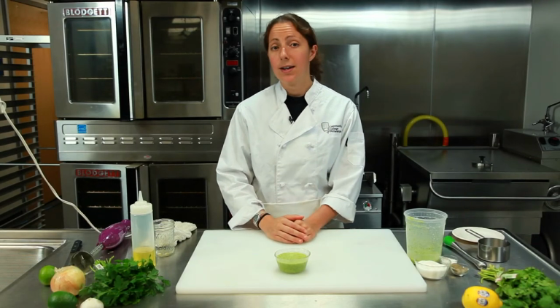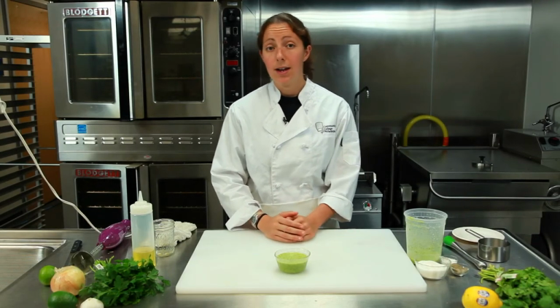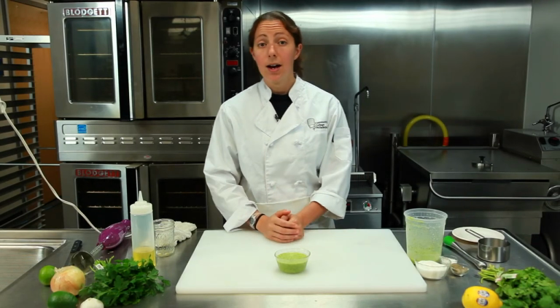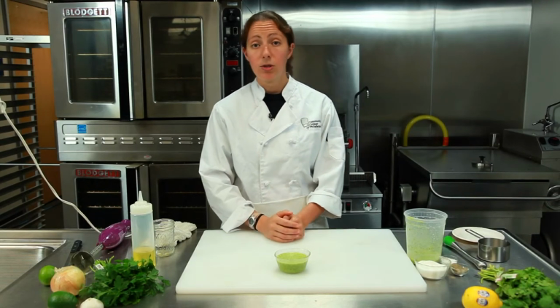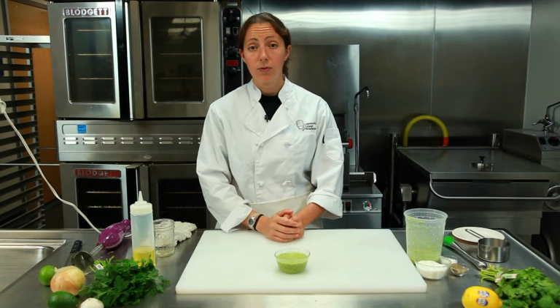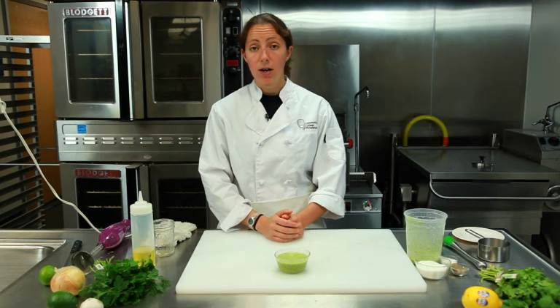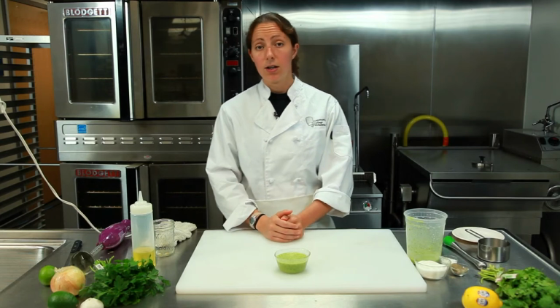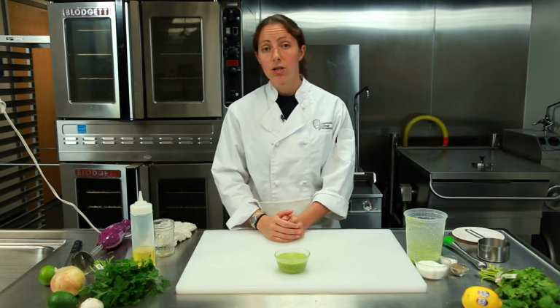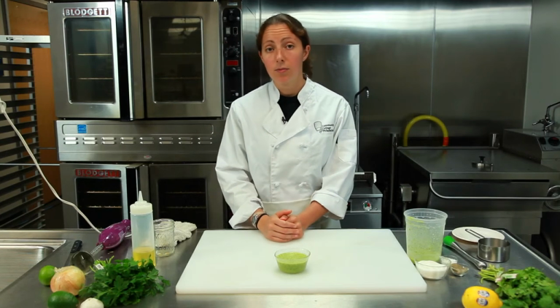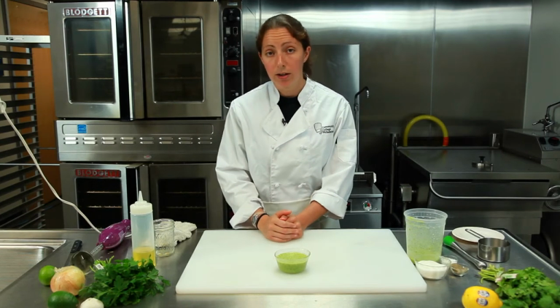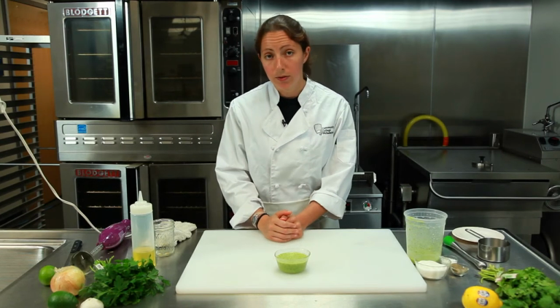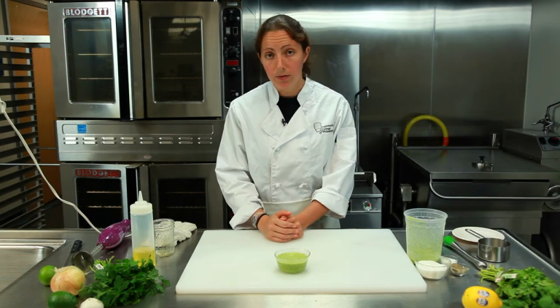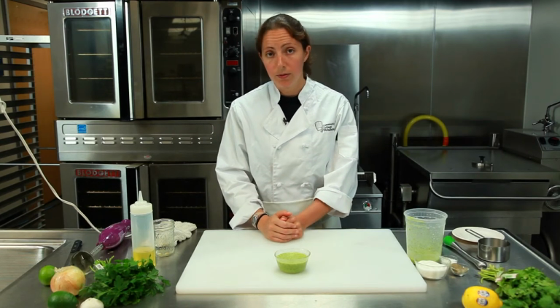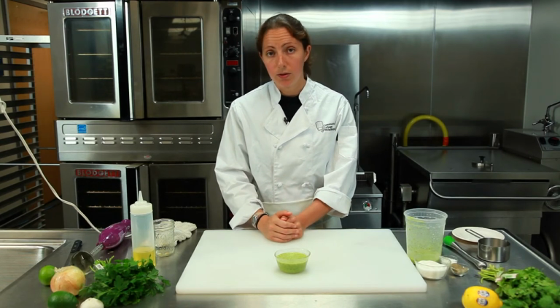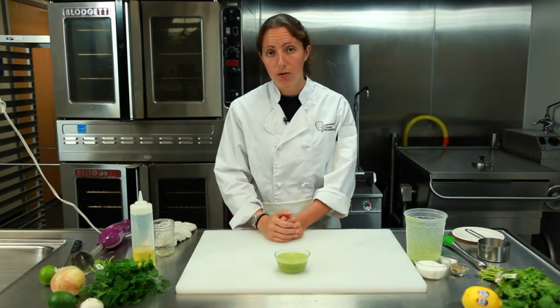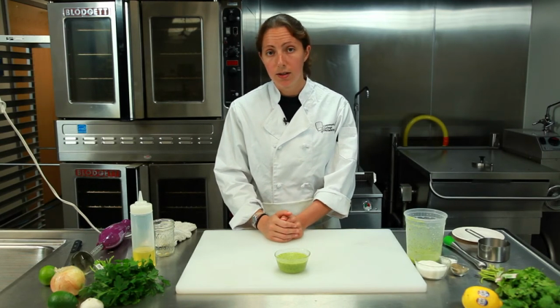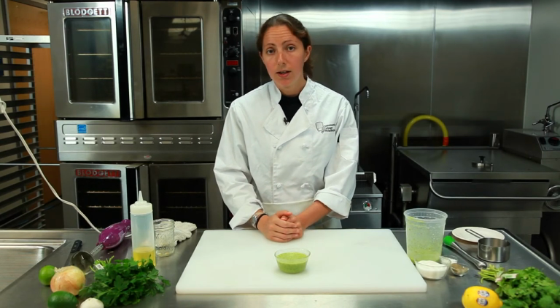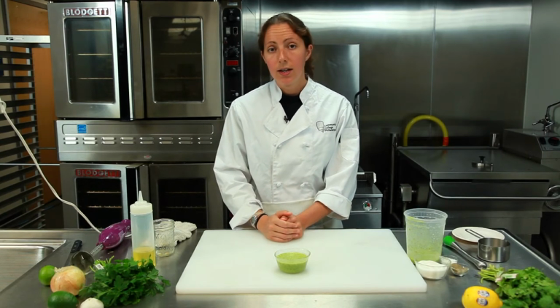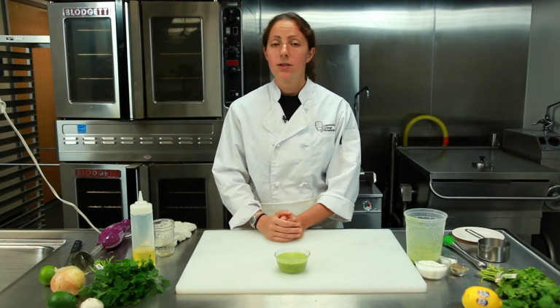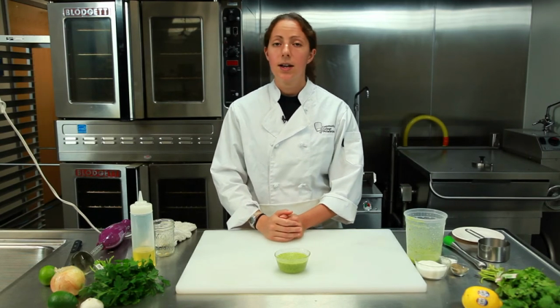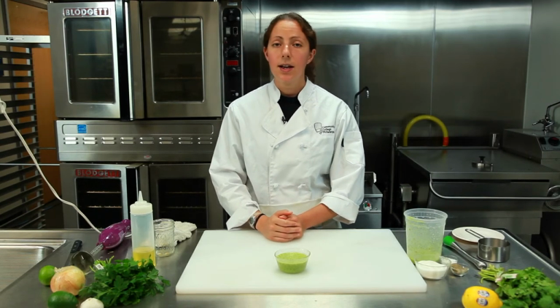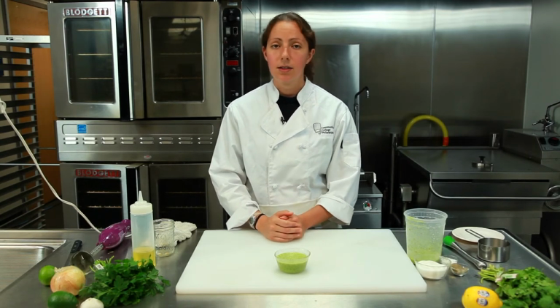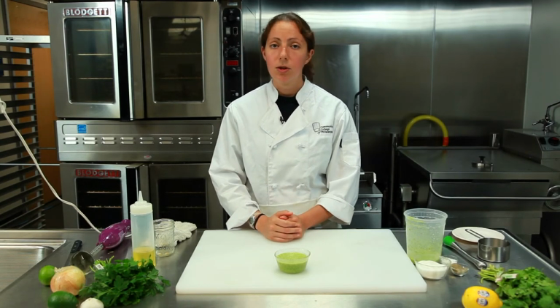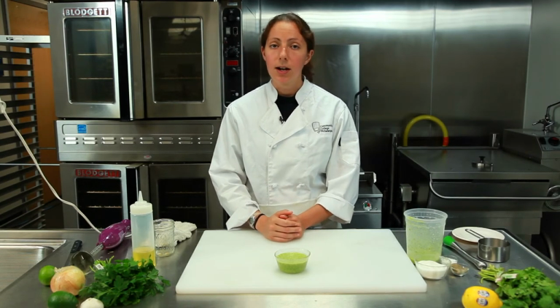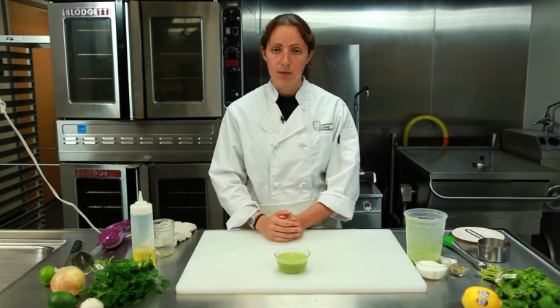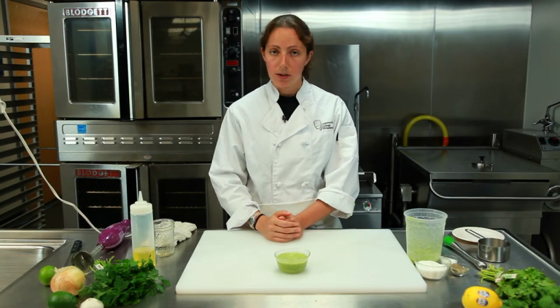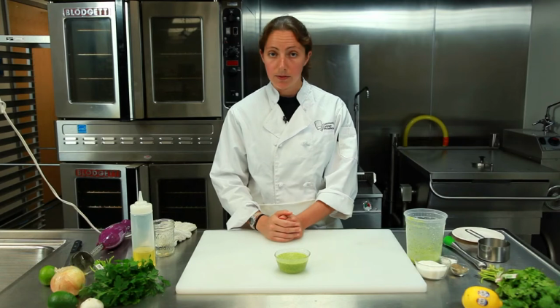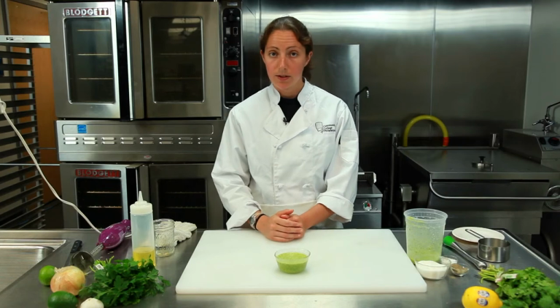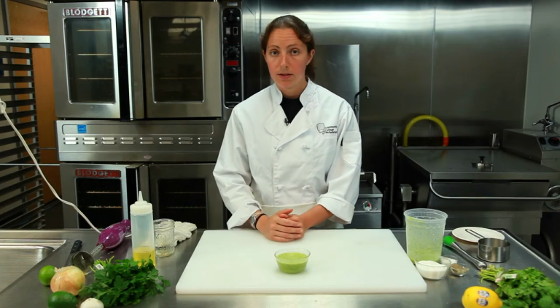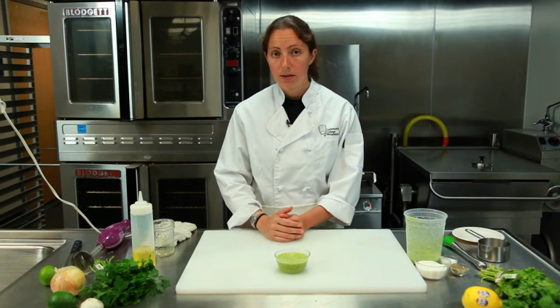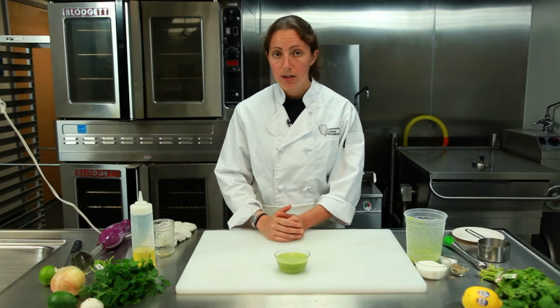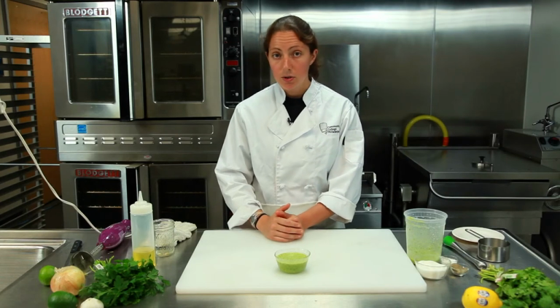Again, I'm Chef Laura Hahn, chef and blogger for Guilt Free Foodie Cutie, here today at the Community College of Philadelphia. Enjoy.